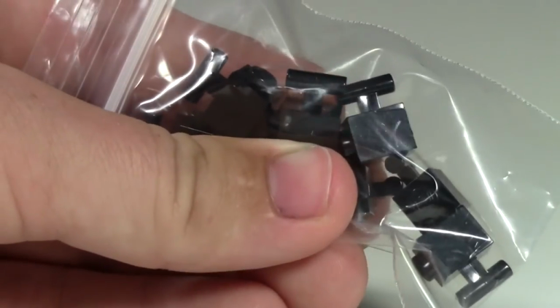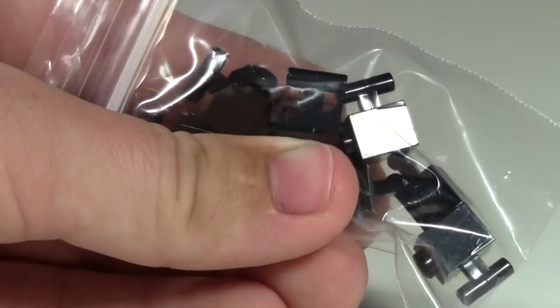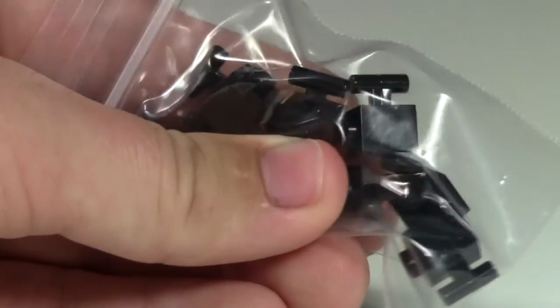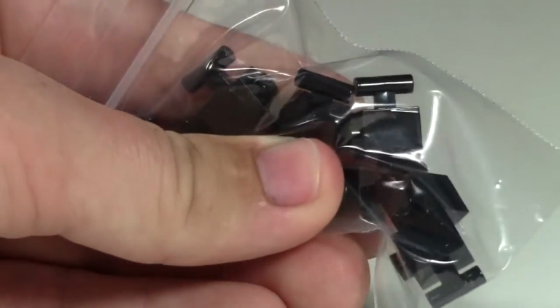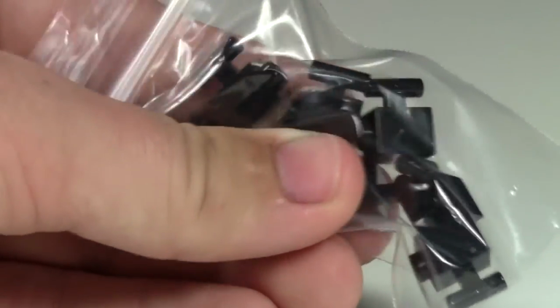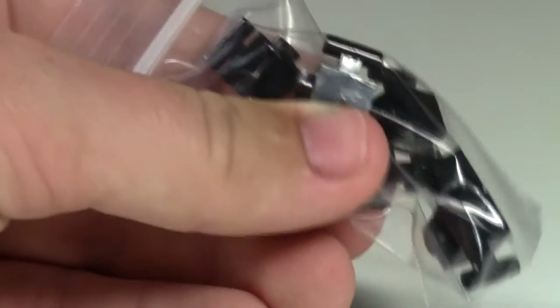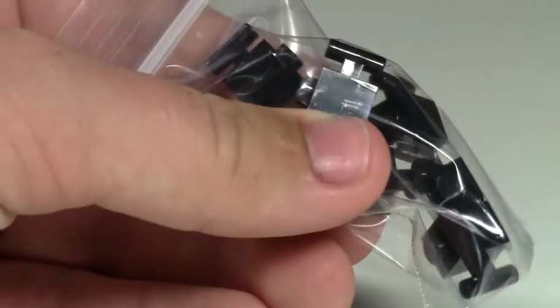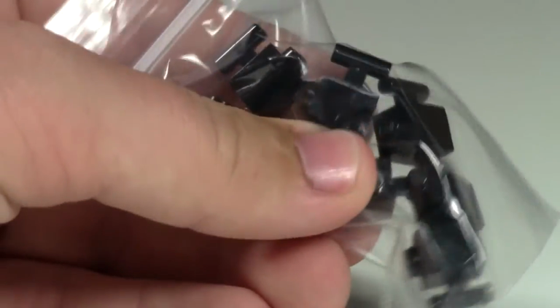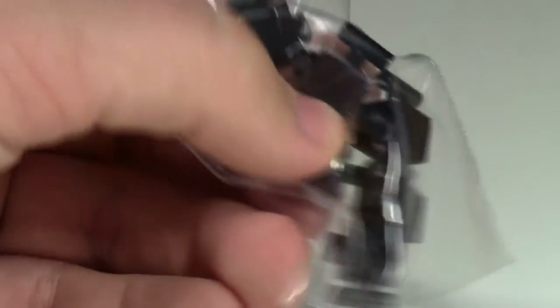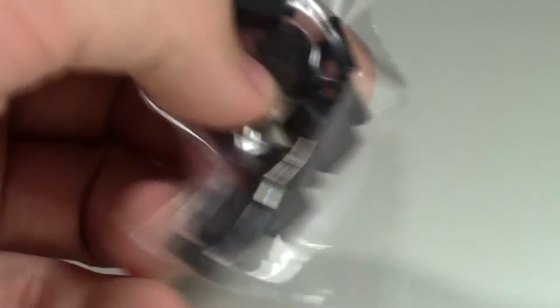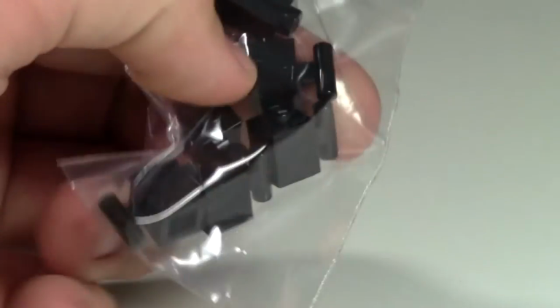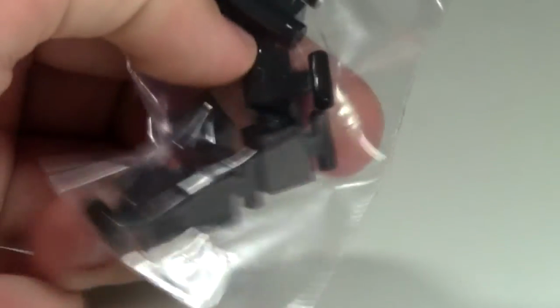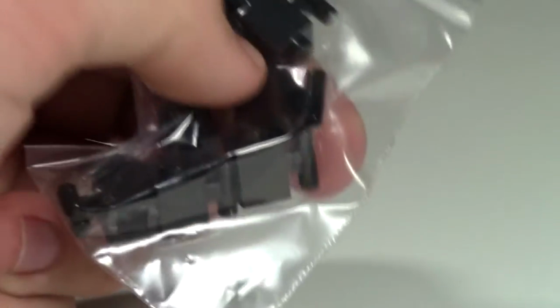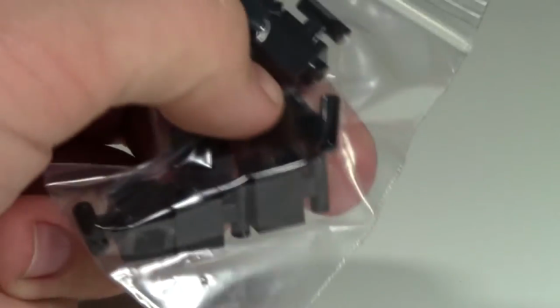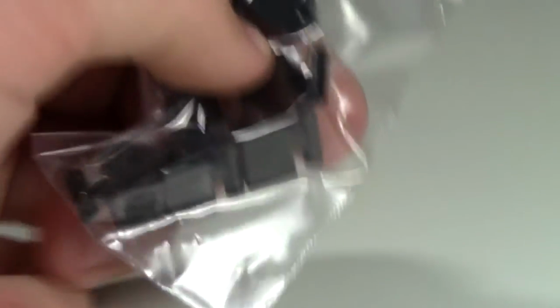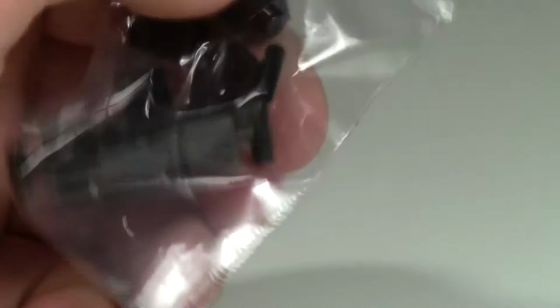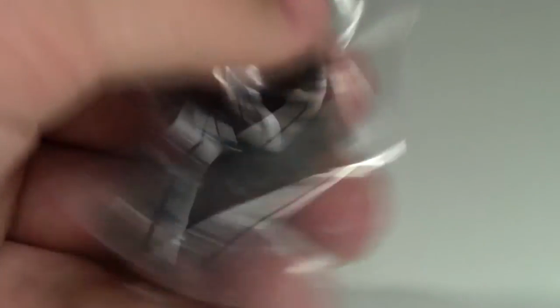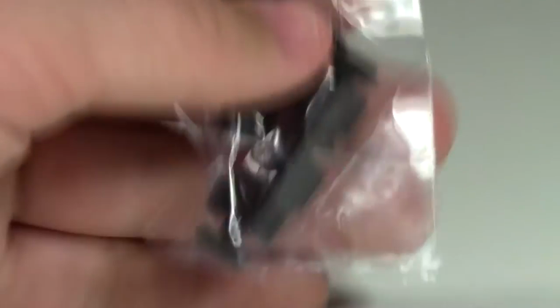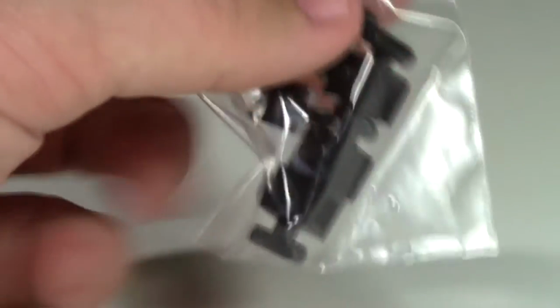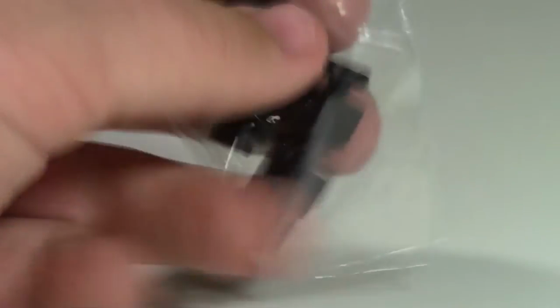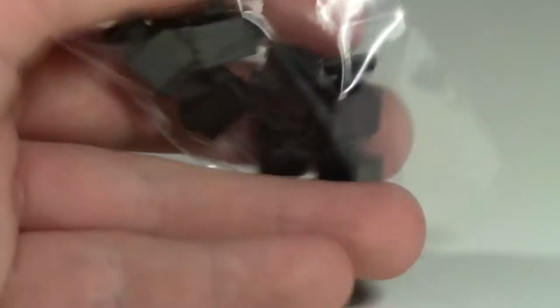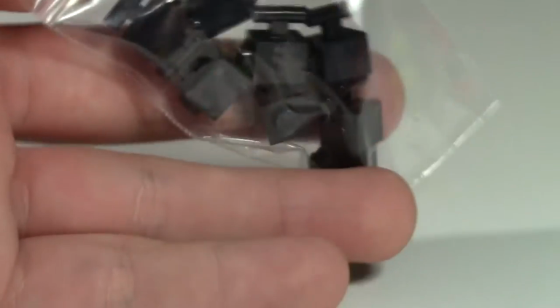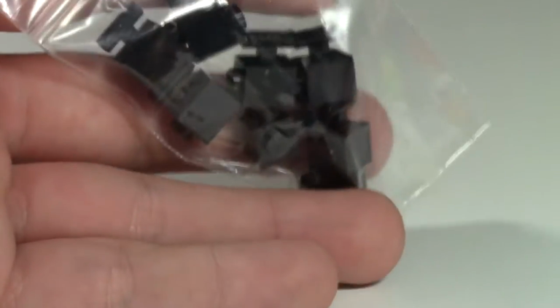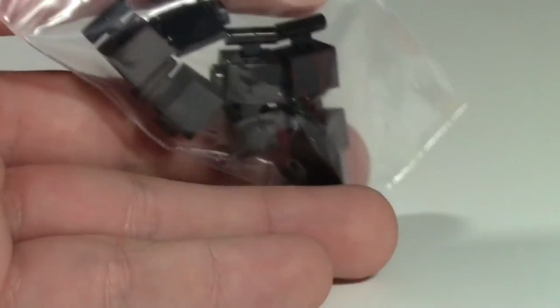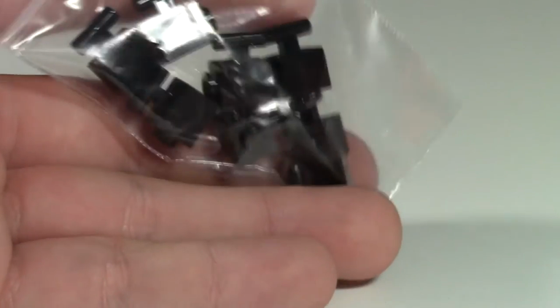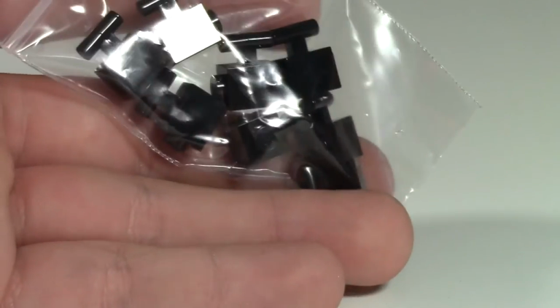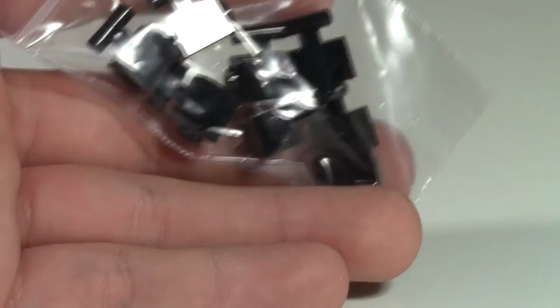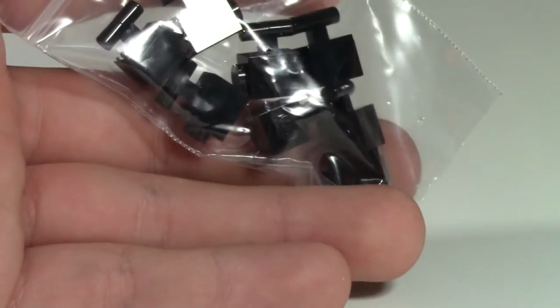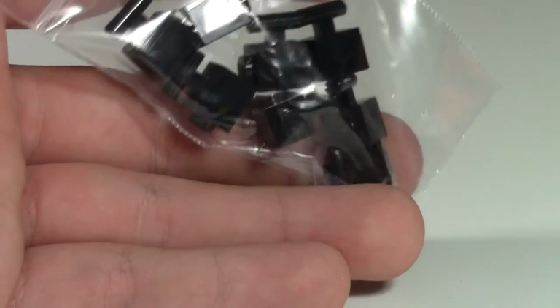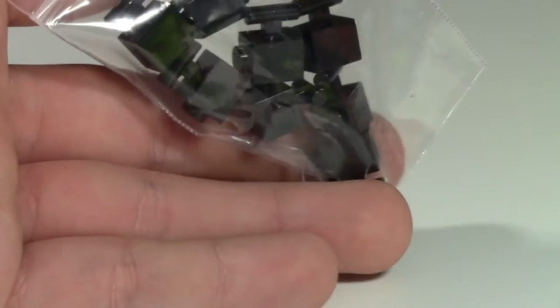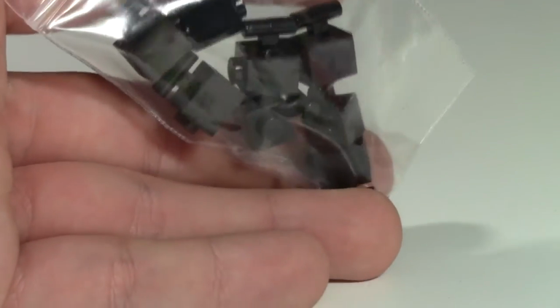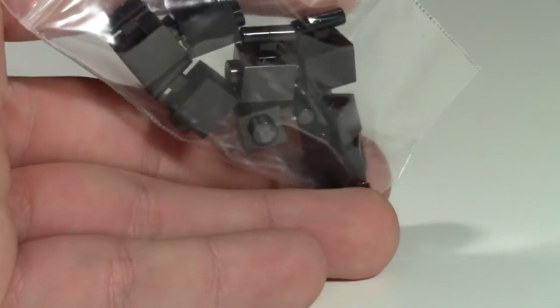I got these one-by-one modified bricks with the handles on the side, because I figured they'd be good for custom uses.